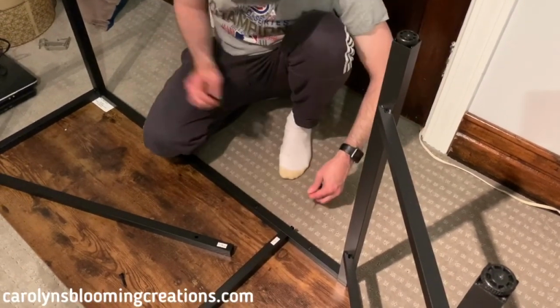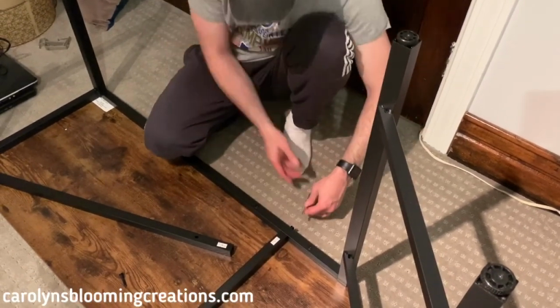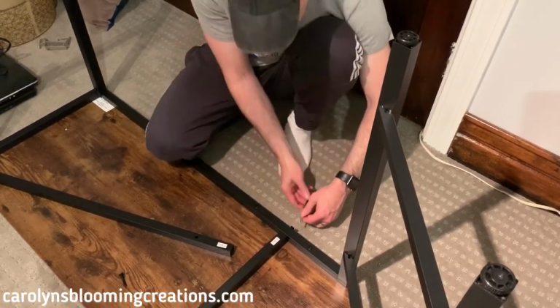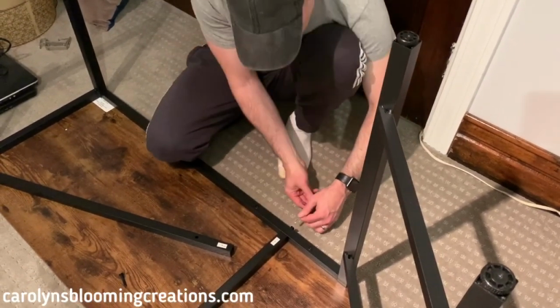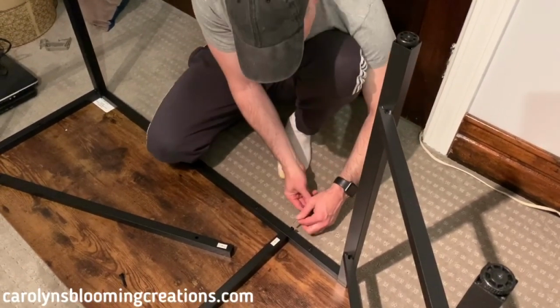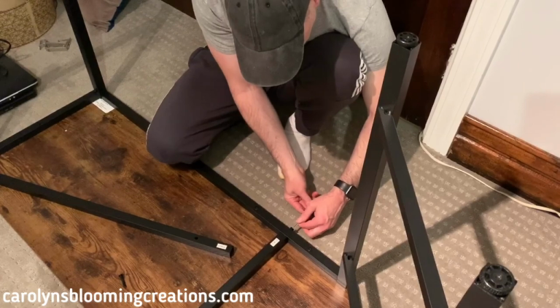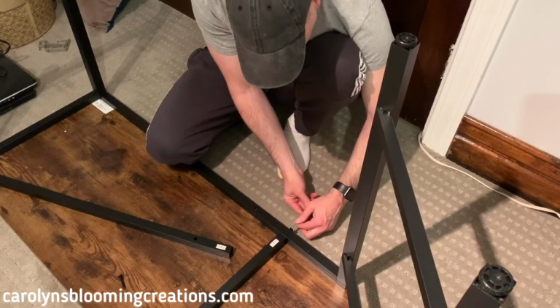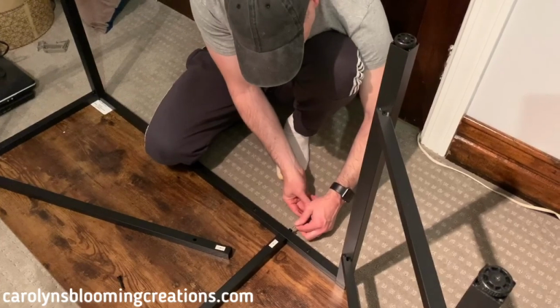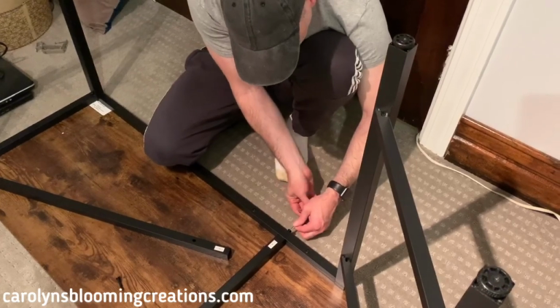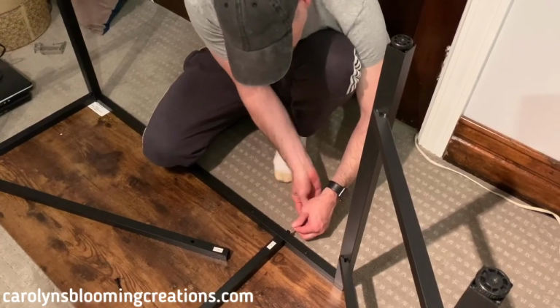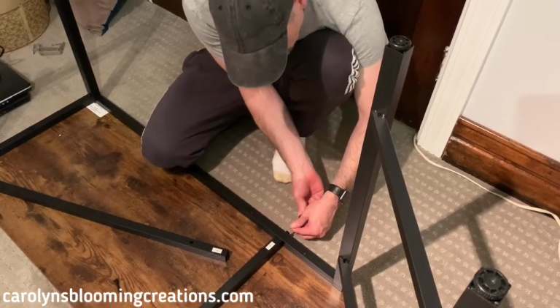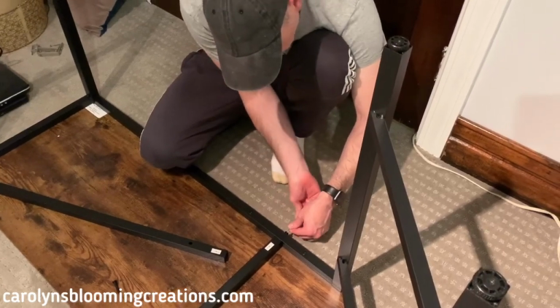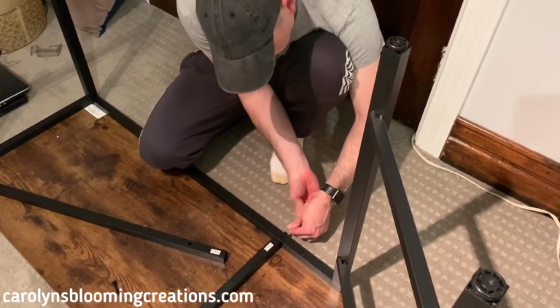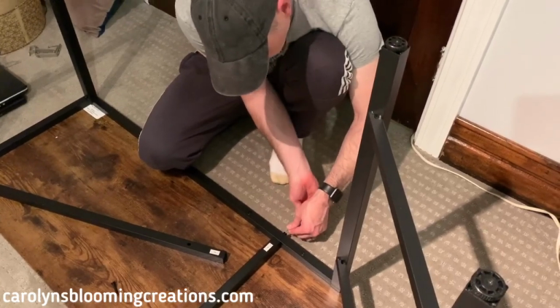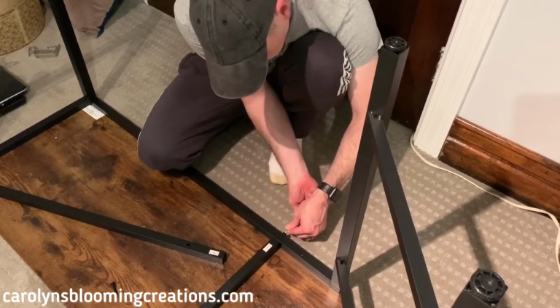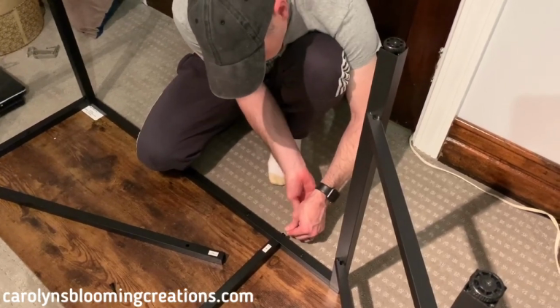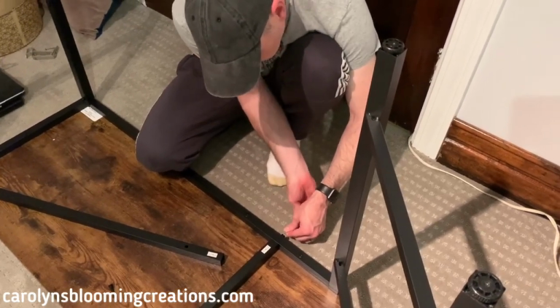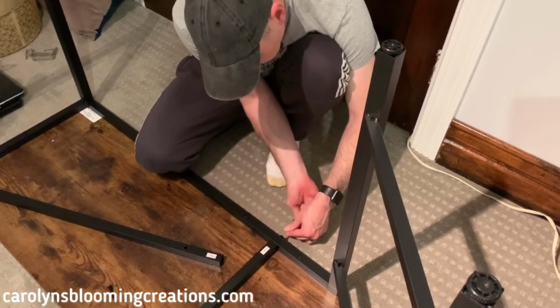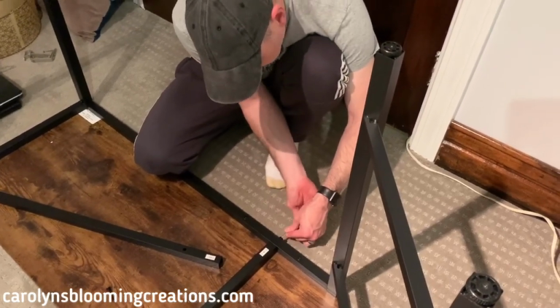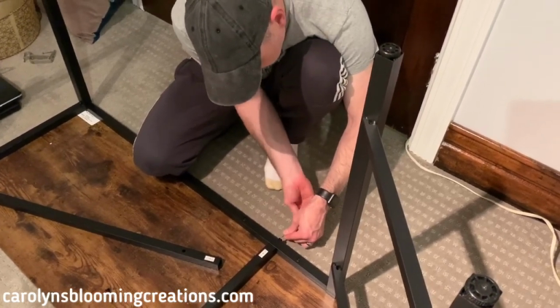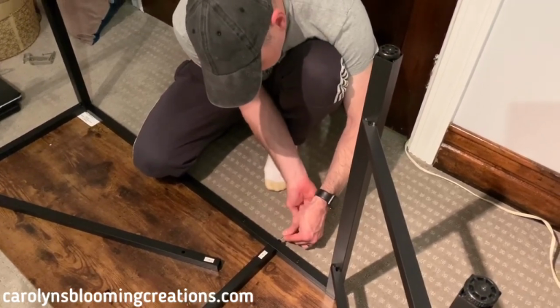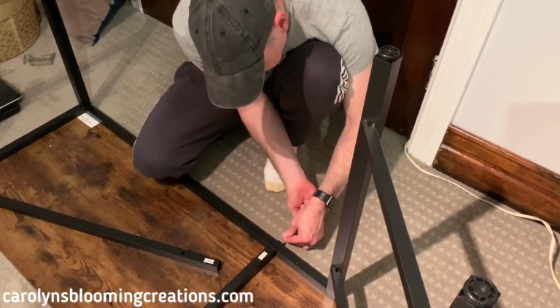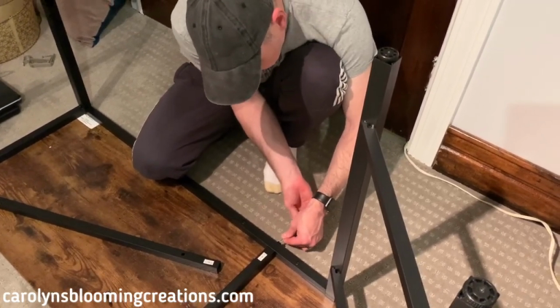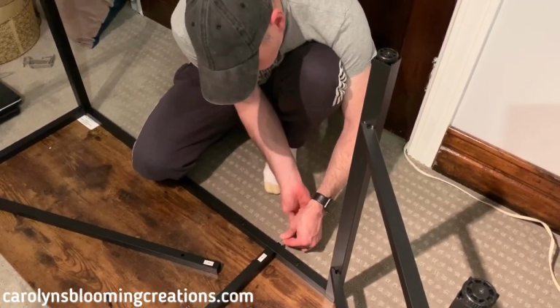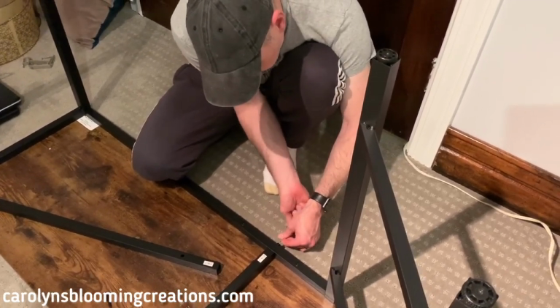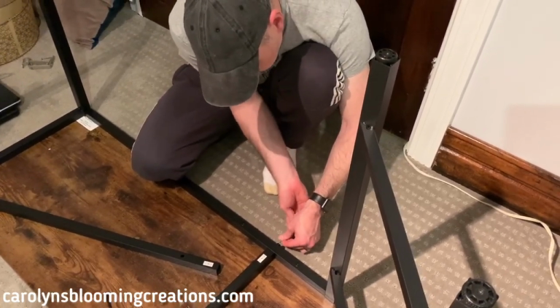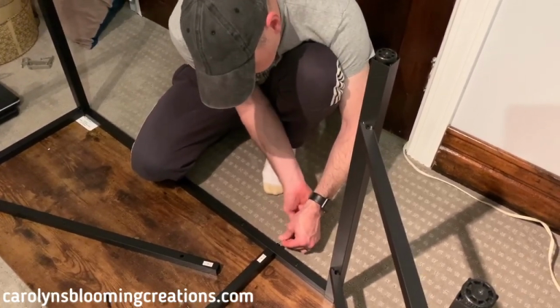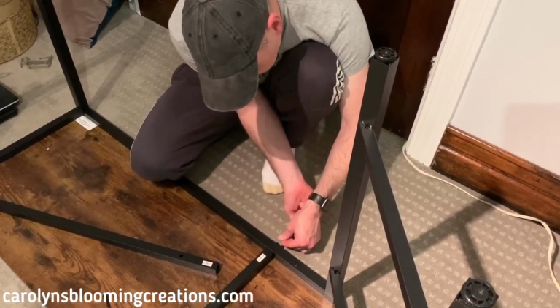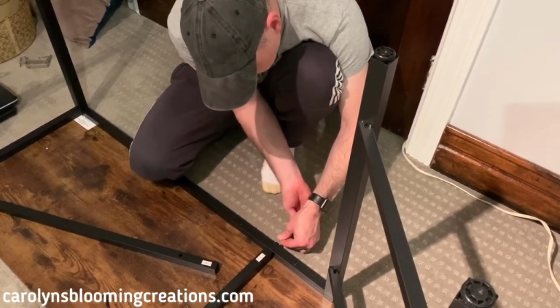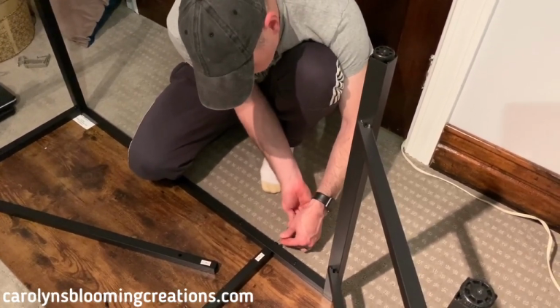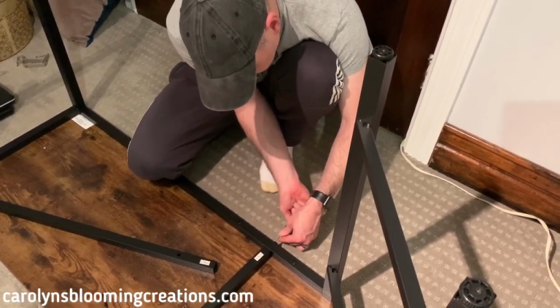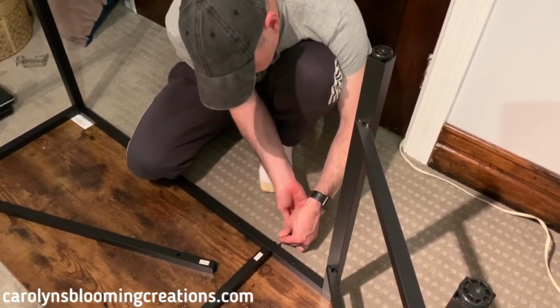All in all, it's a pretty easy desk to put together, but it would be nice to have had some instructions.